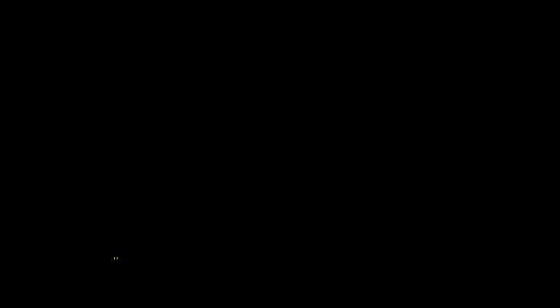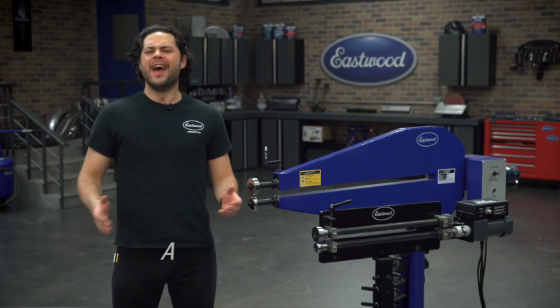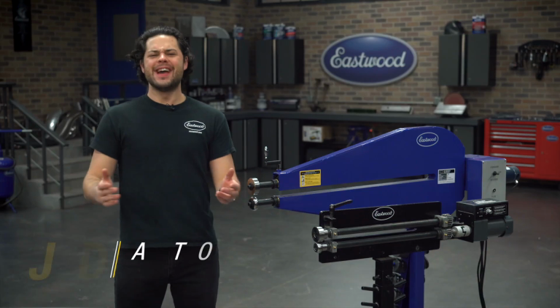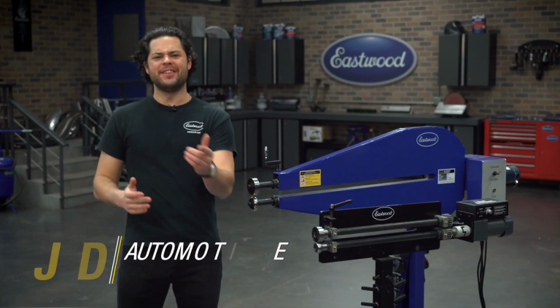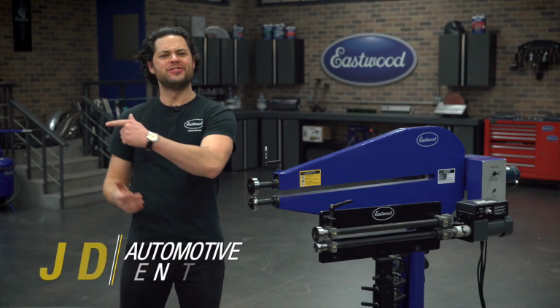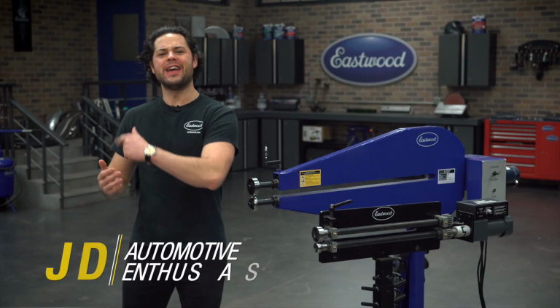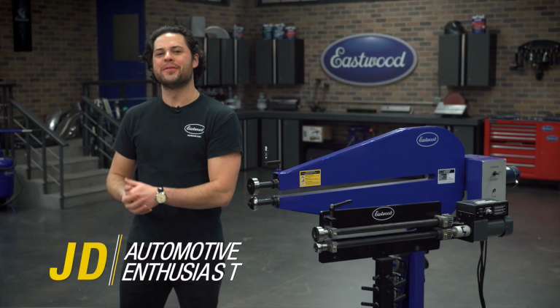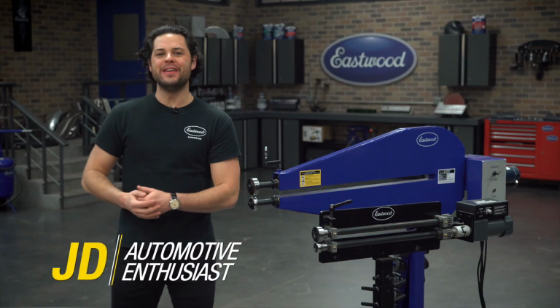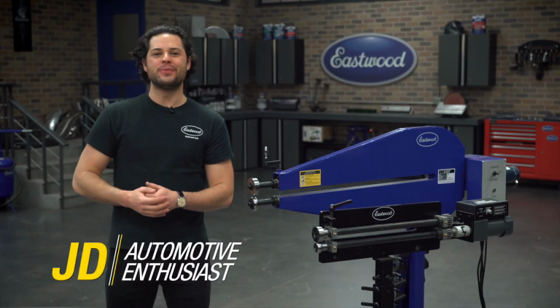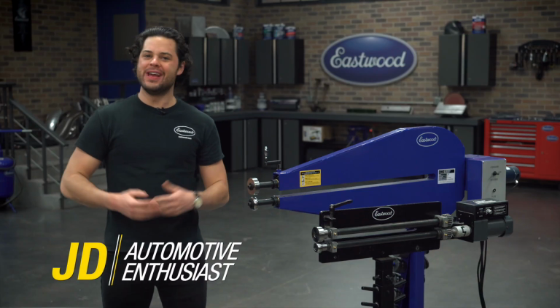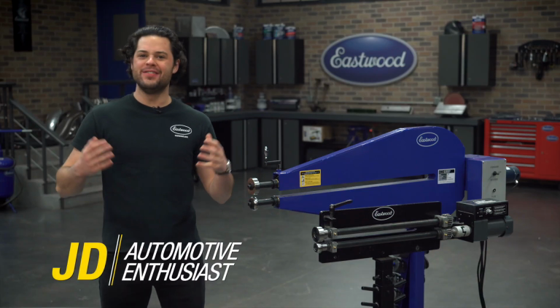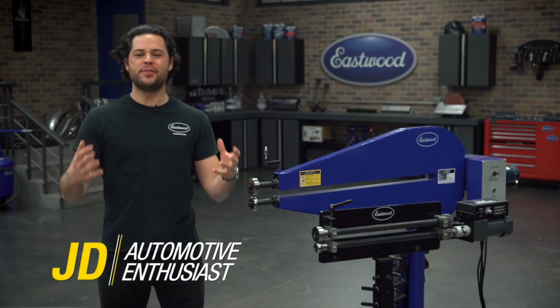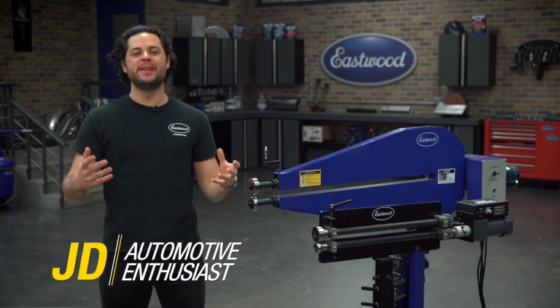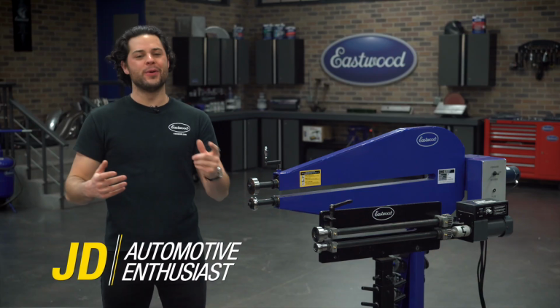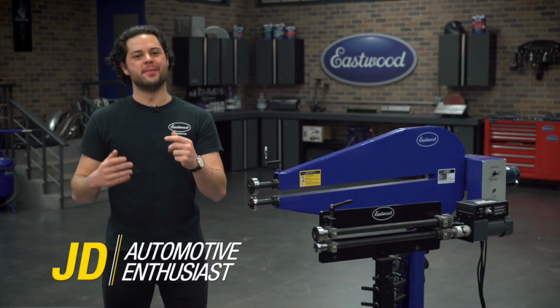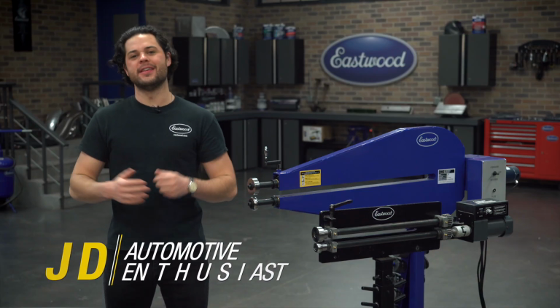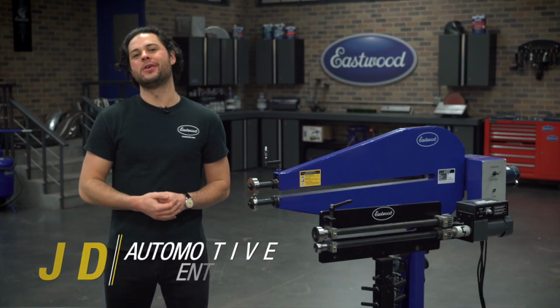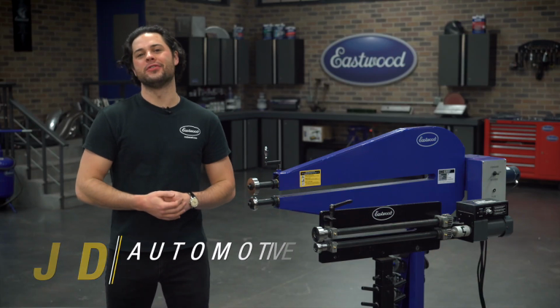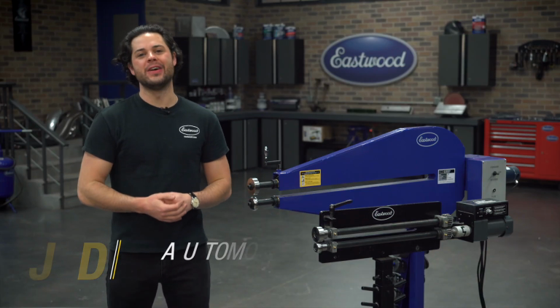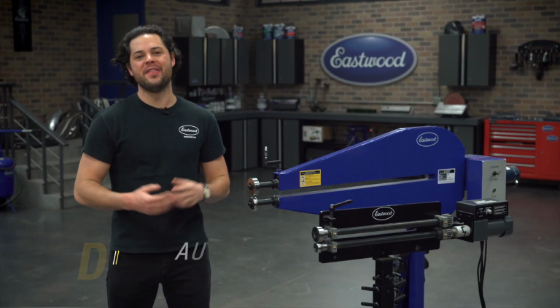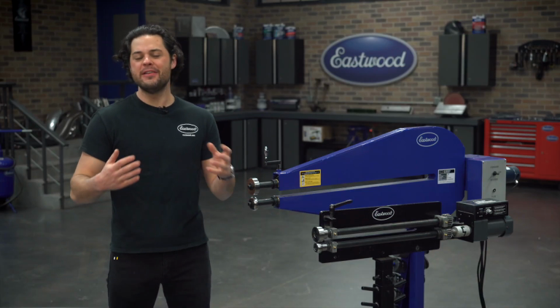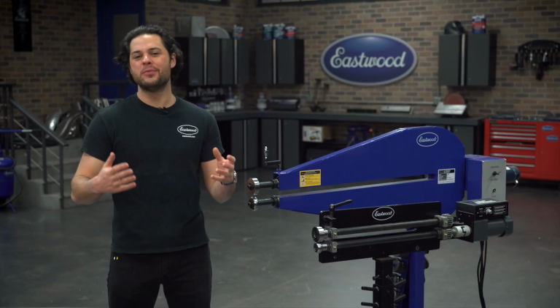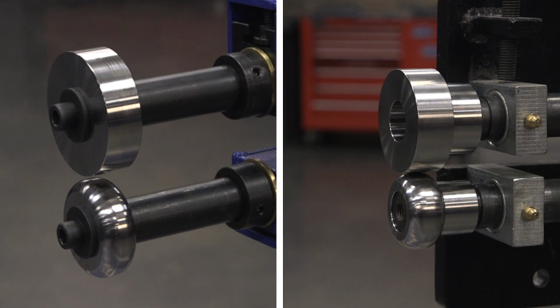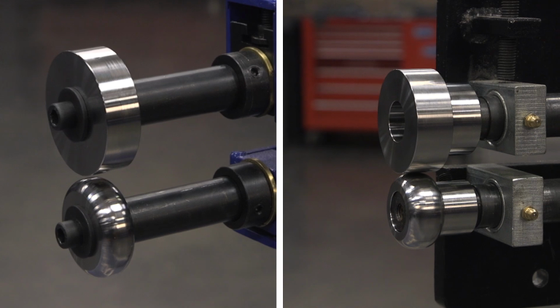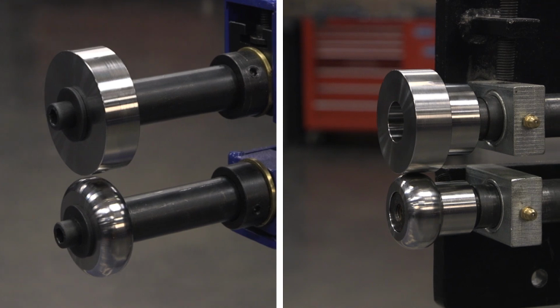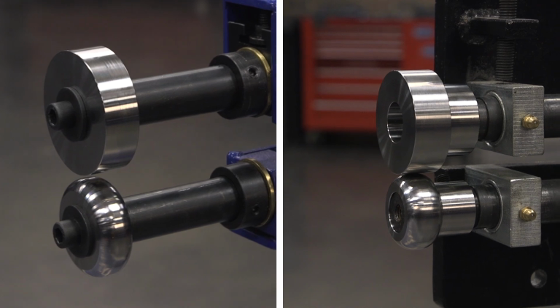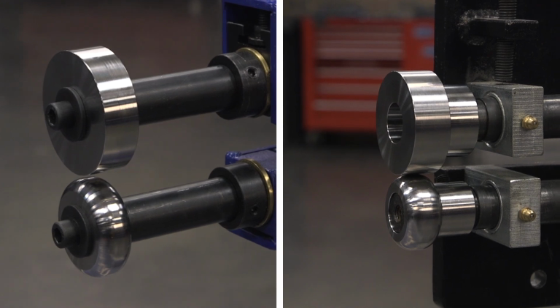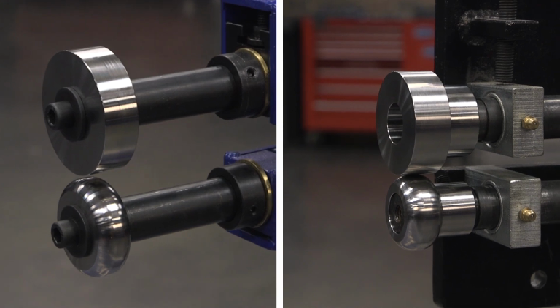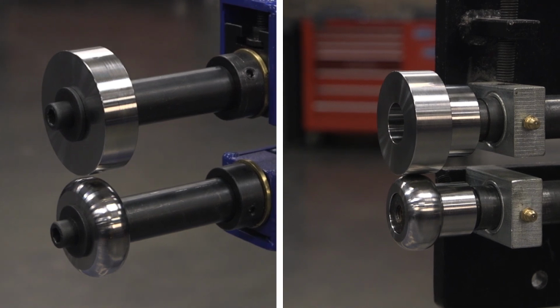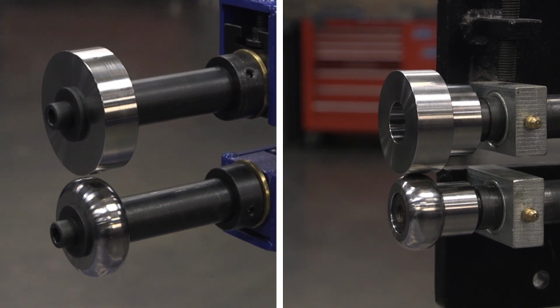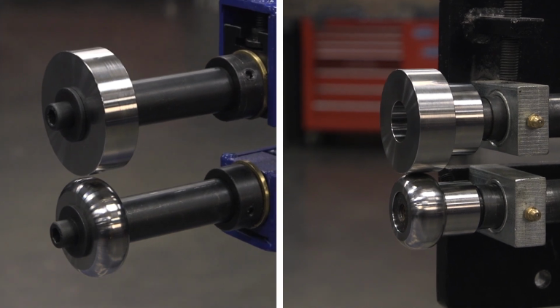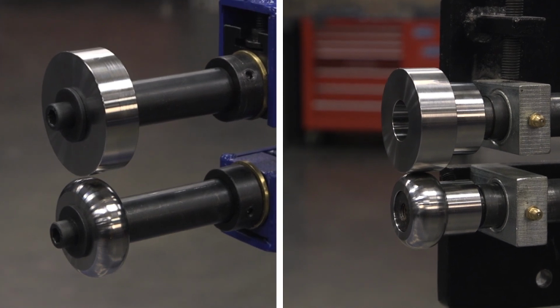Hey guys, it's JD from Eastwood, and in this video we're going to be taking a closer look at the Eastwood Bead Roller Stretching Die sets.